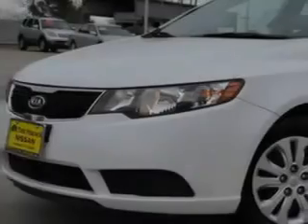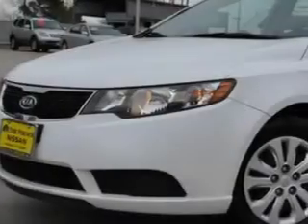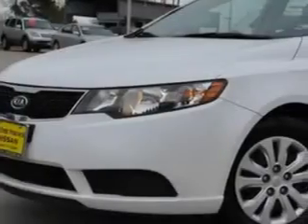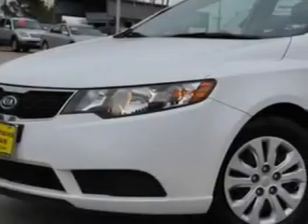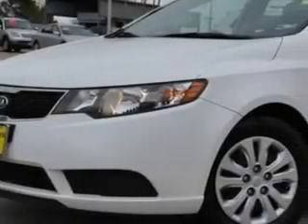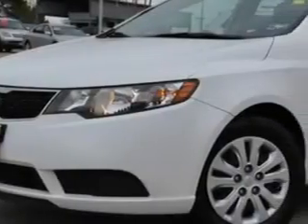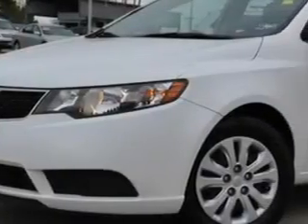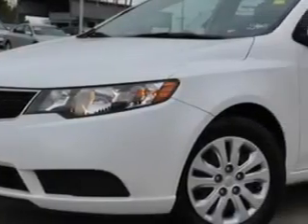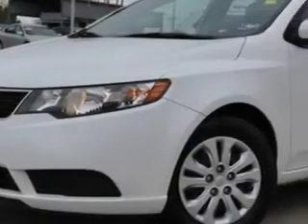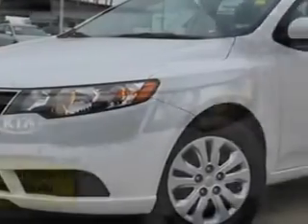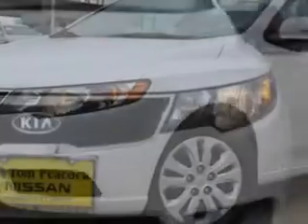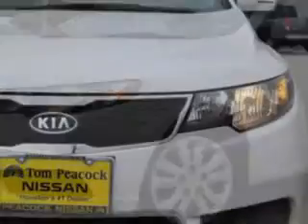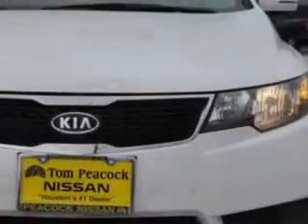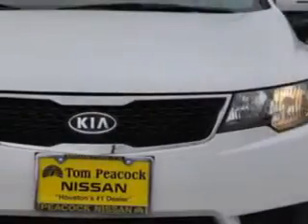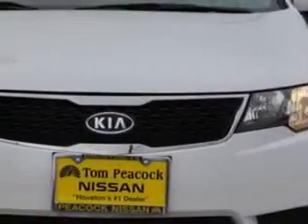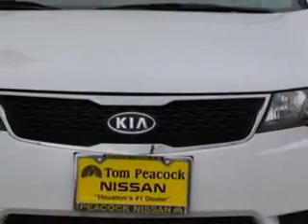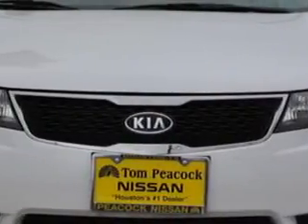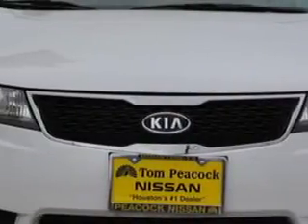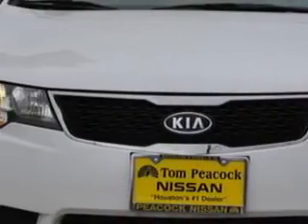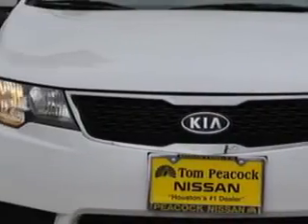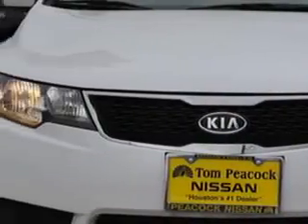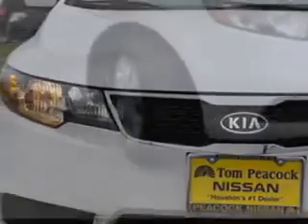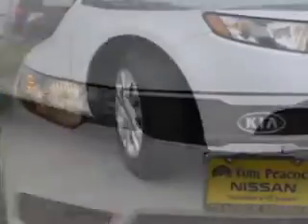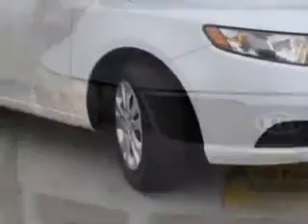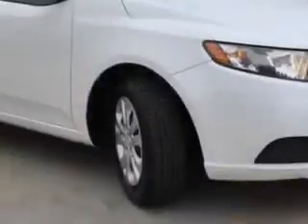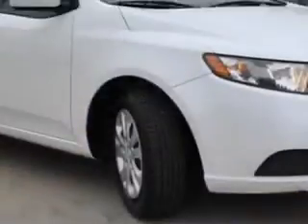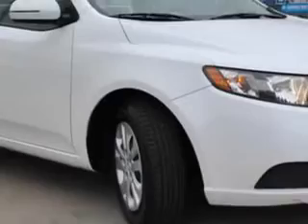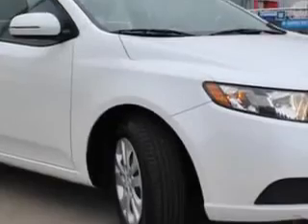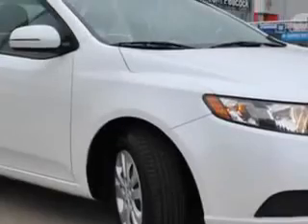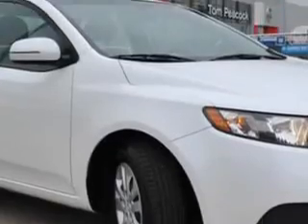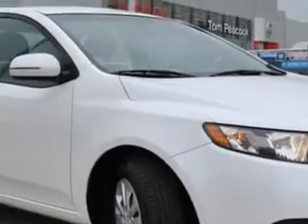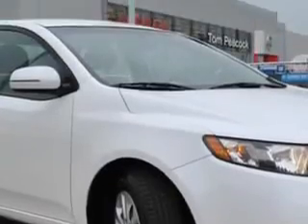You'll love this white 2011 Kia Forte EX, equipped with a four-cylinder engine and an automatic transmission.